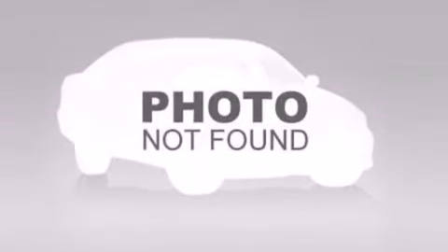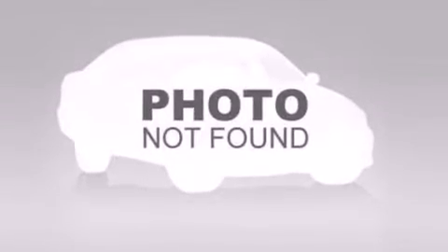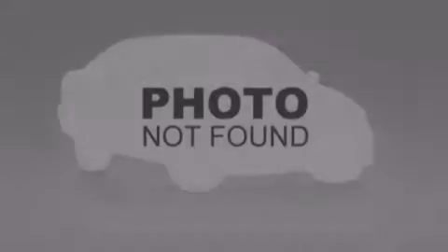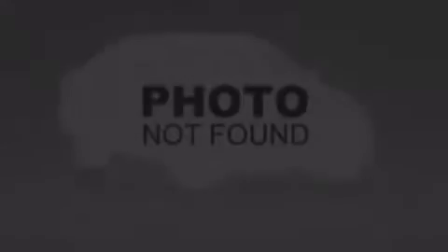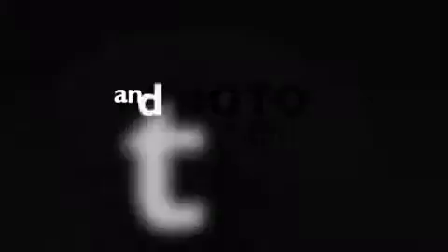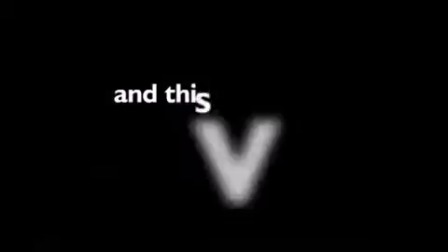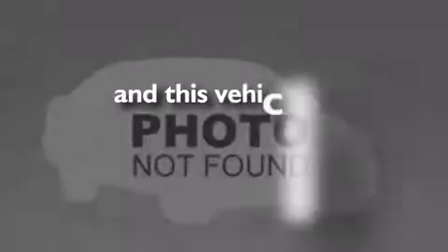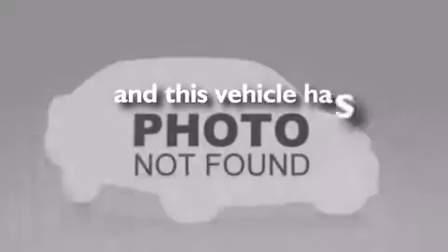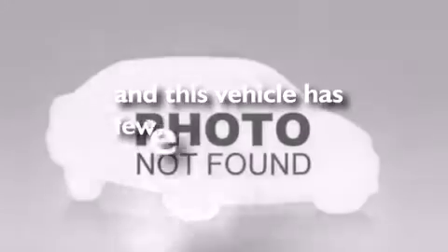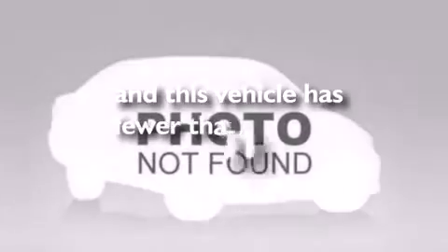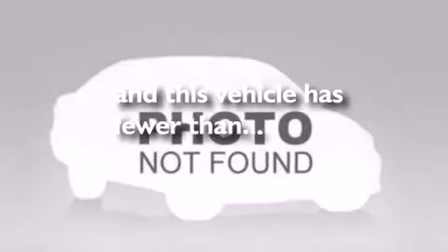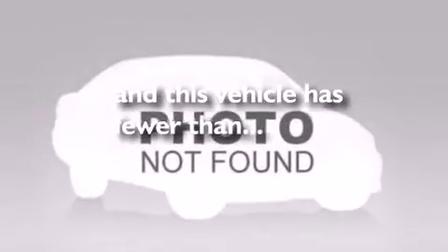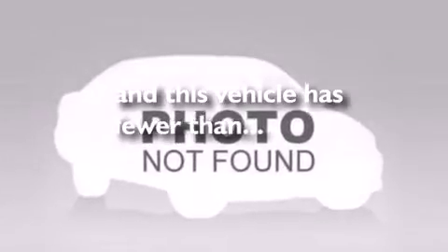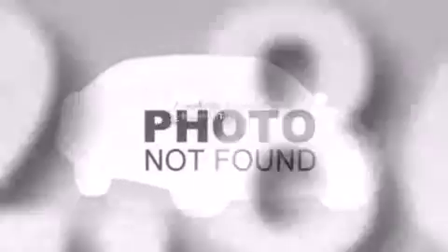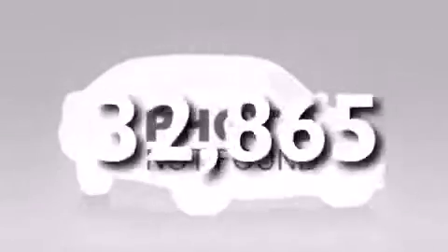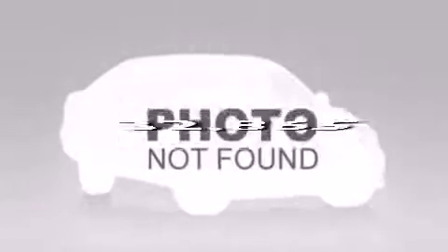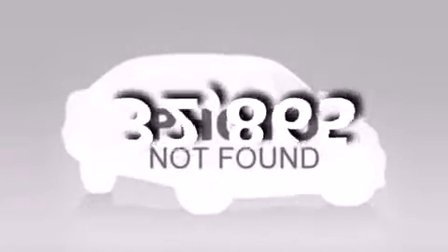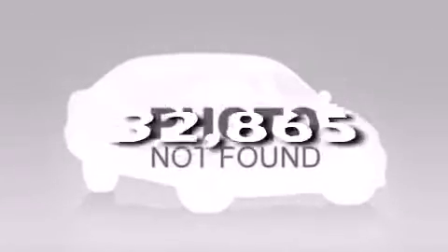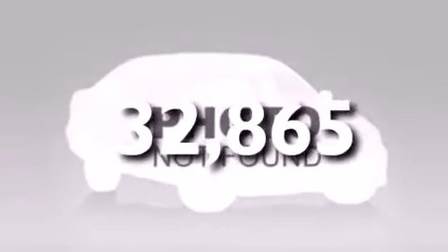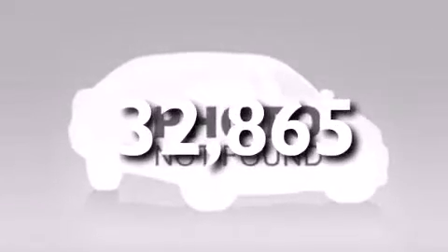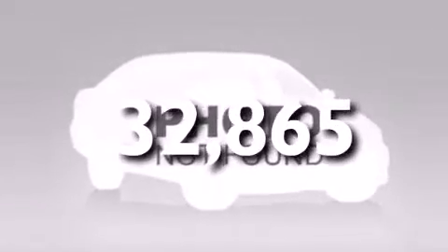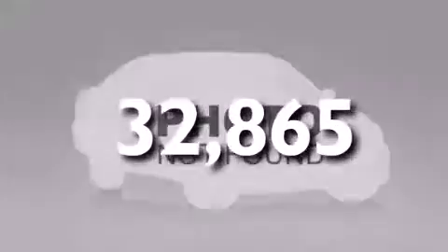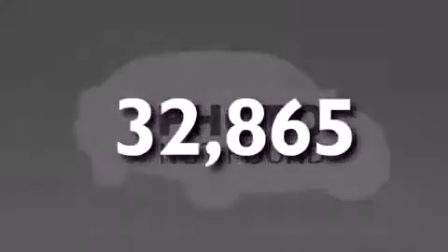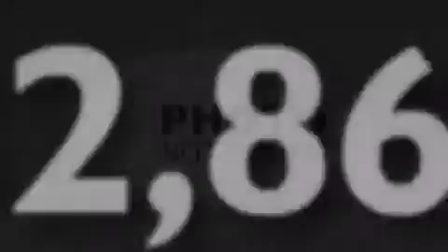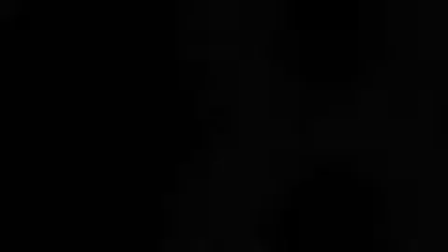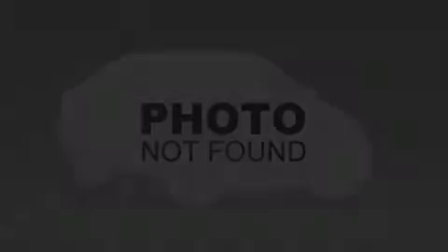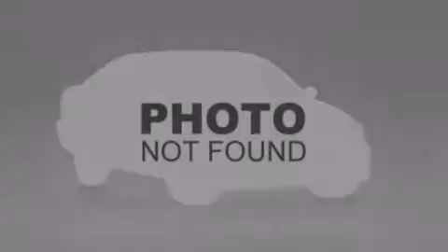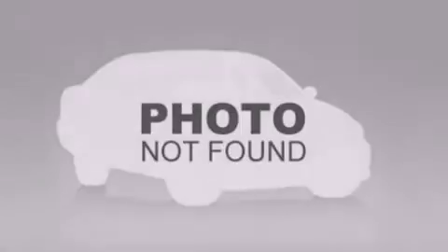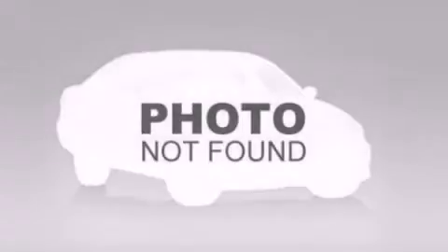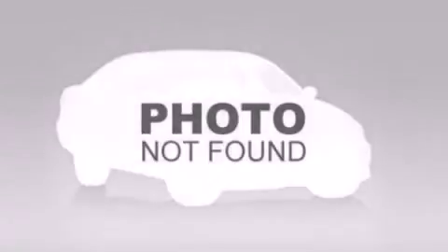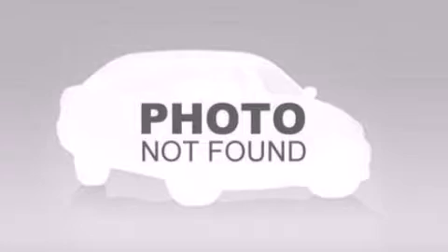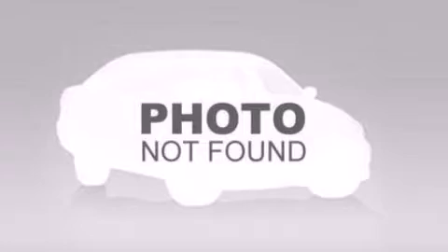This vehicle has less than 33,000 miles. Call now to find out how you can own this breathtaking vehicle.